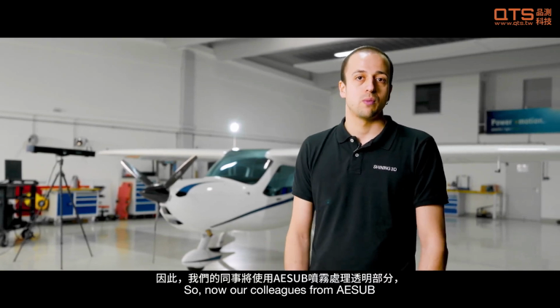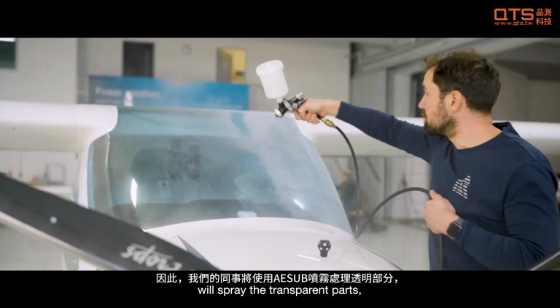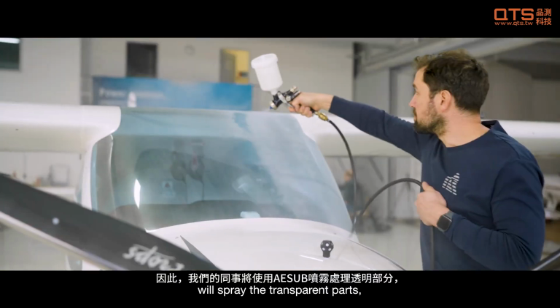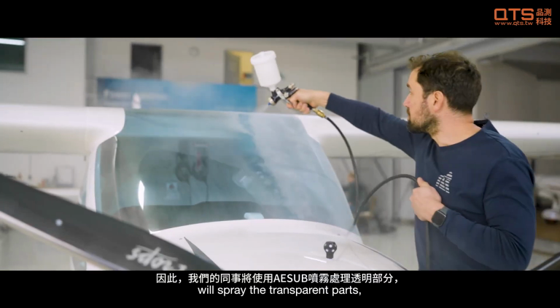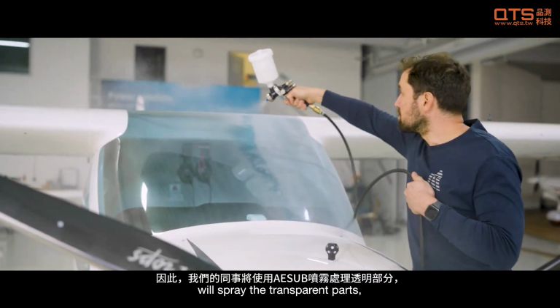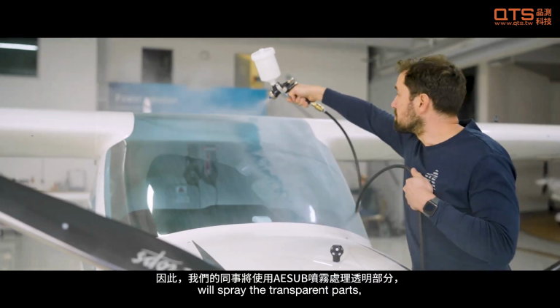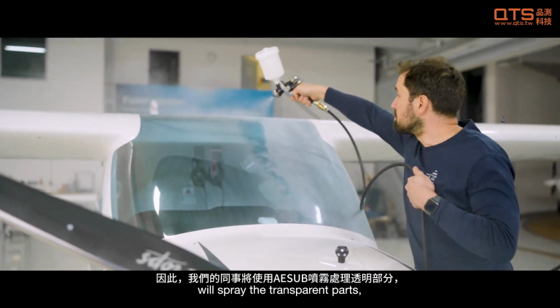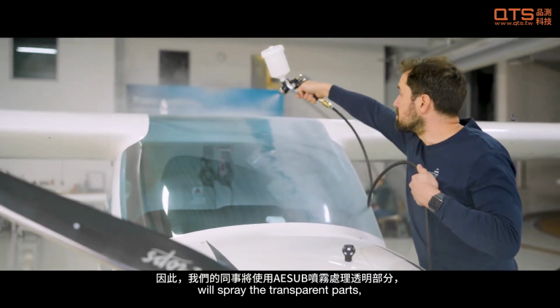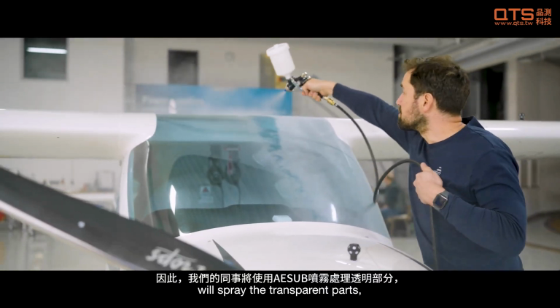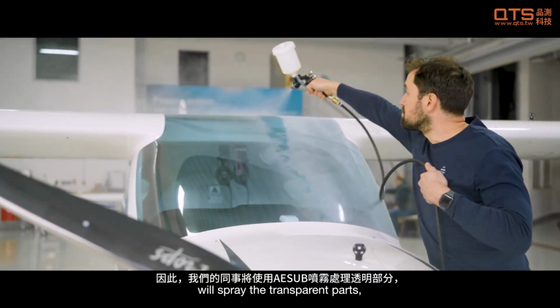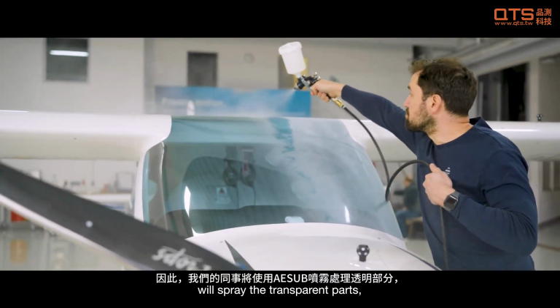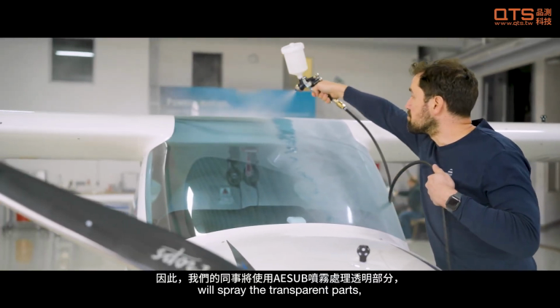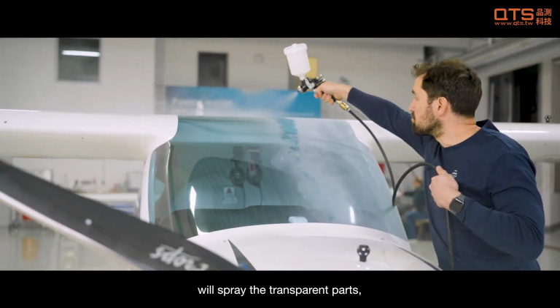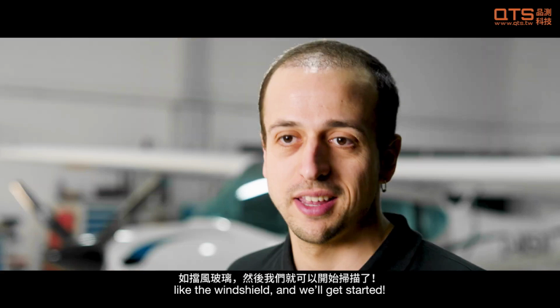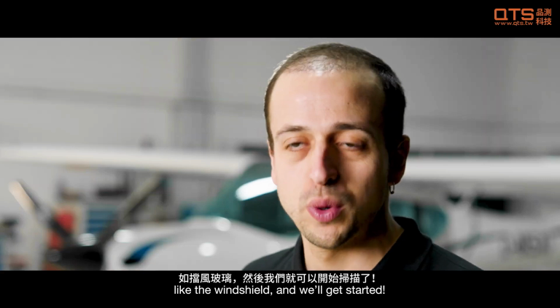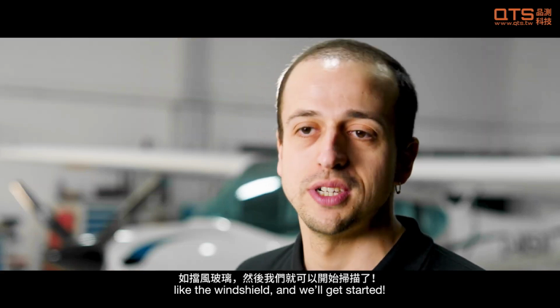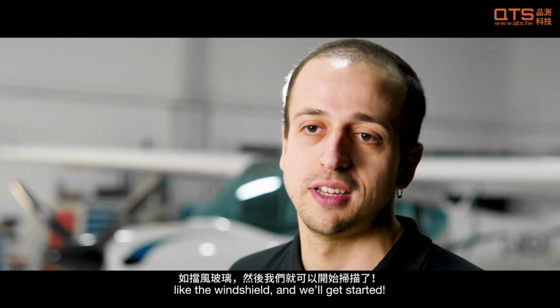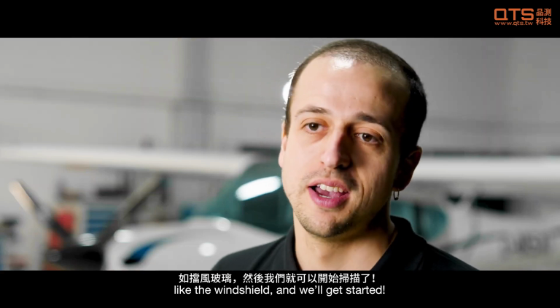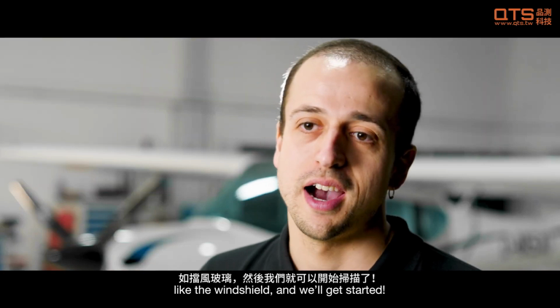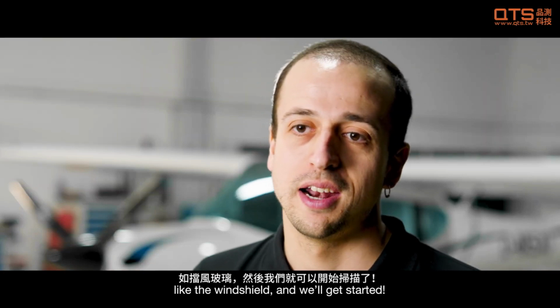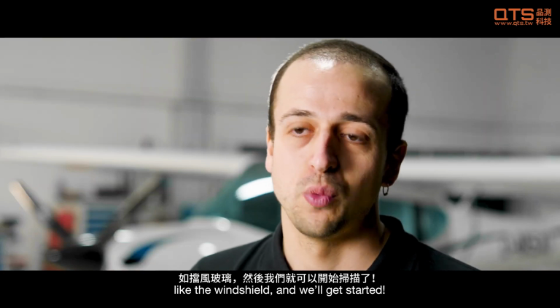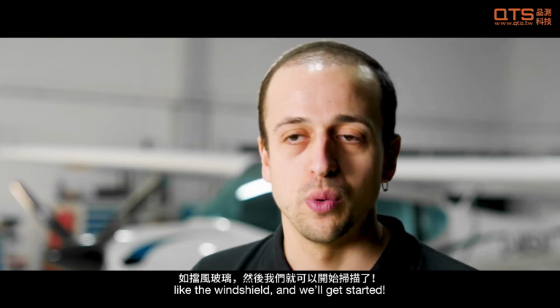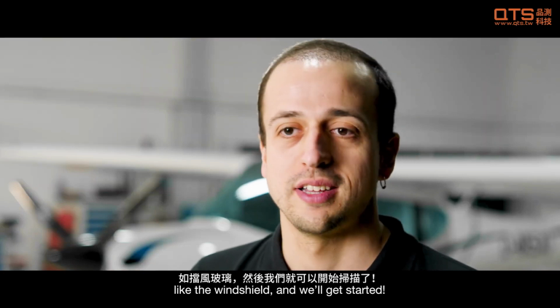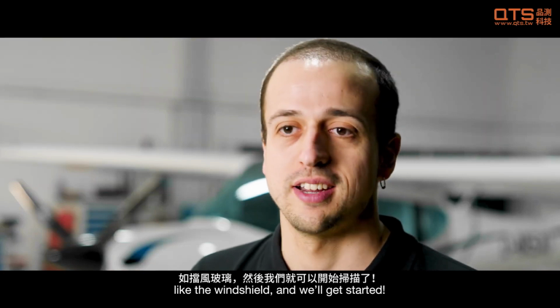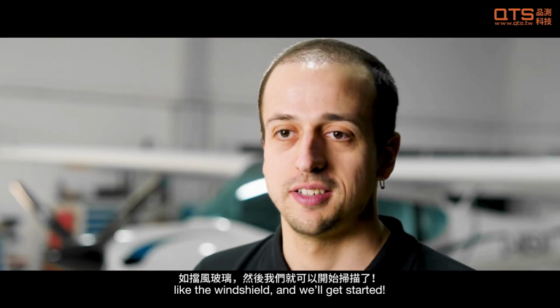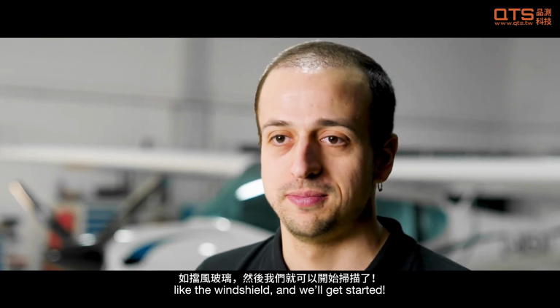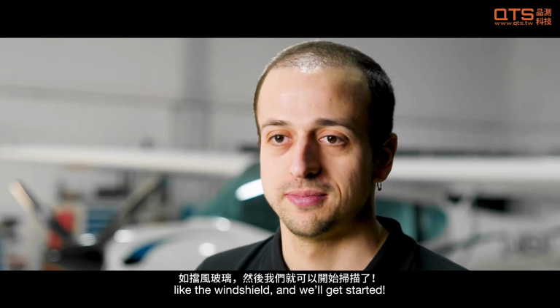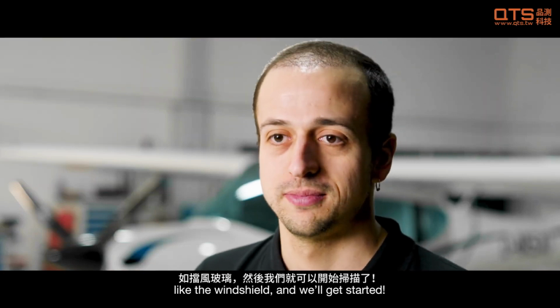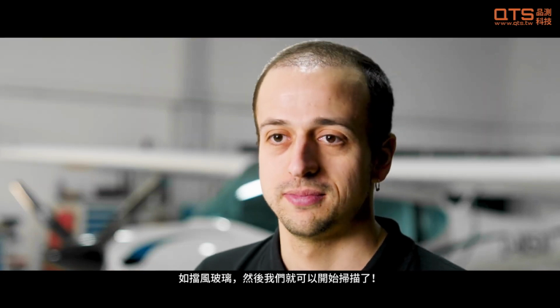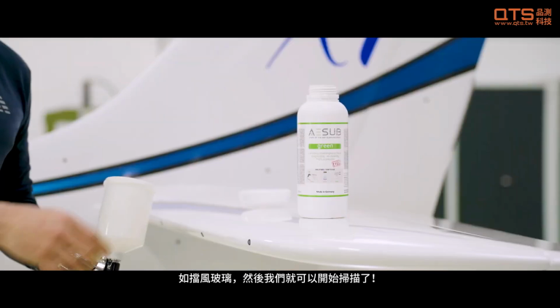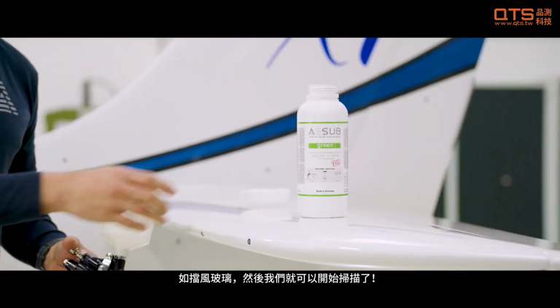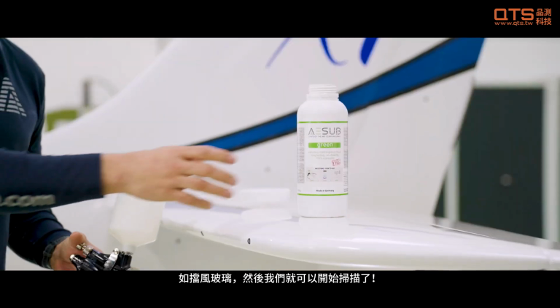Our colleagues from ESSAP will spray the tricky parts like the windshield, and then we will get started.